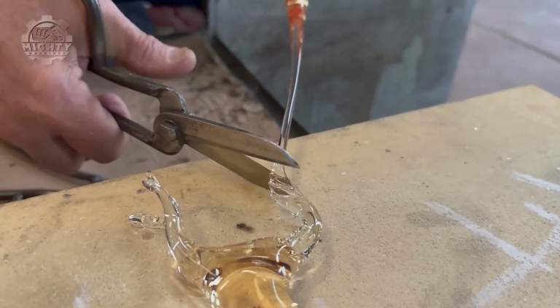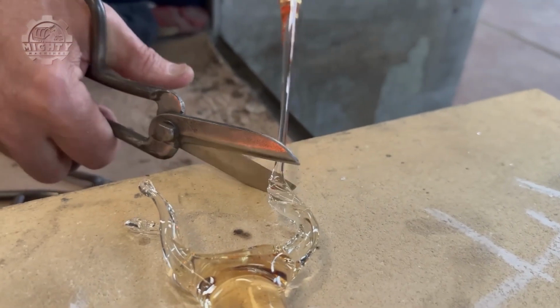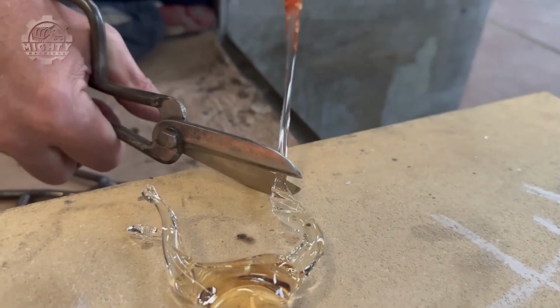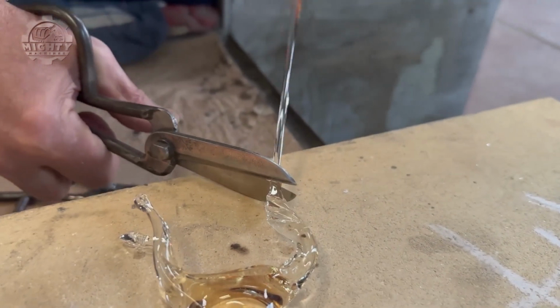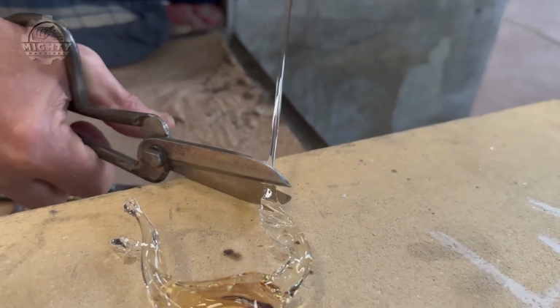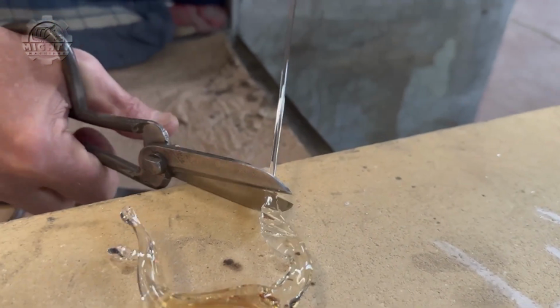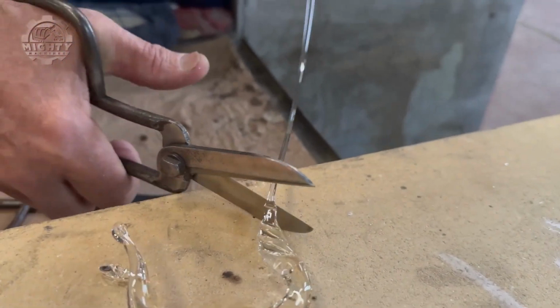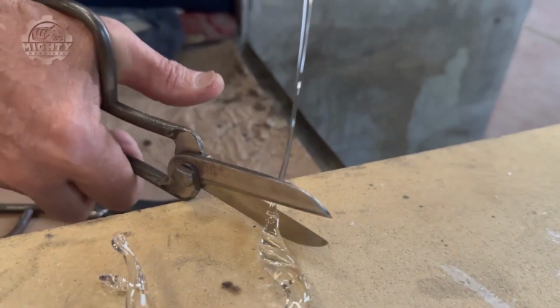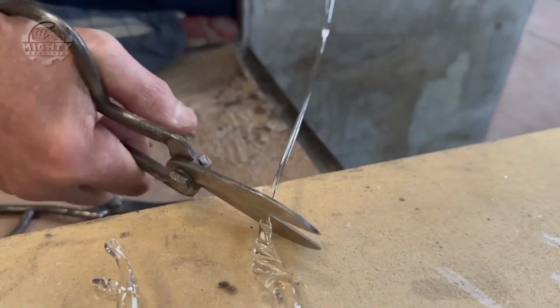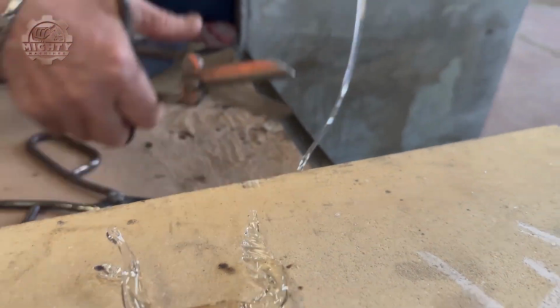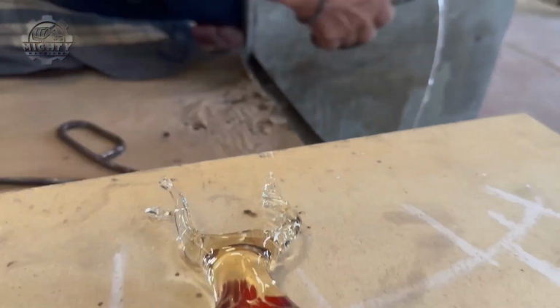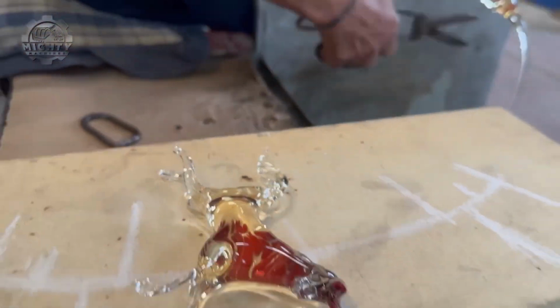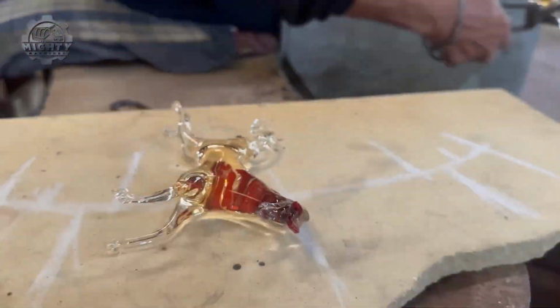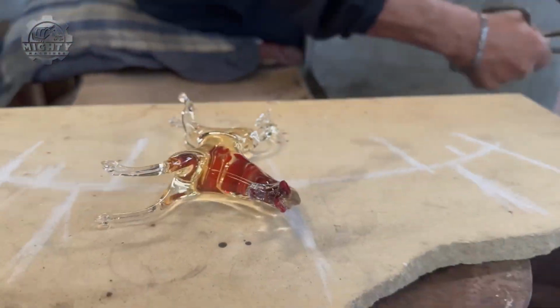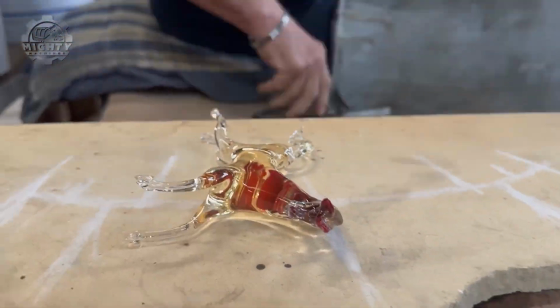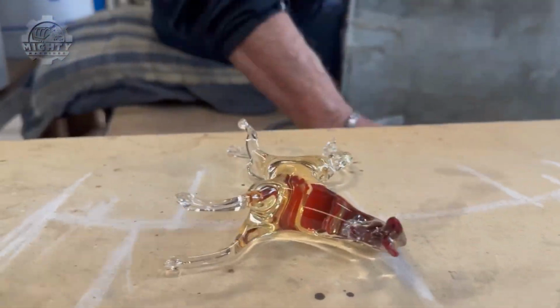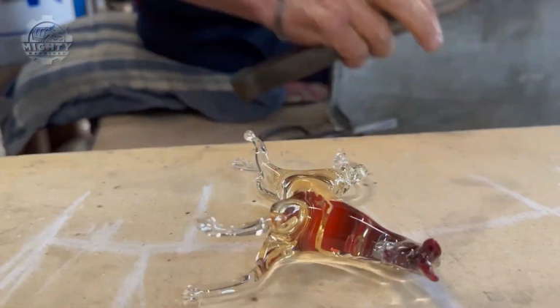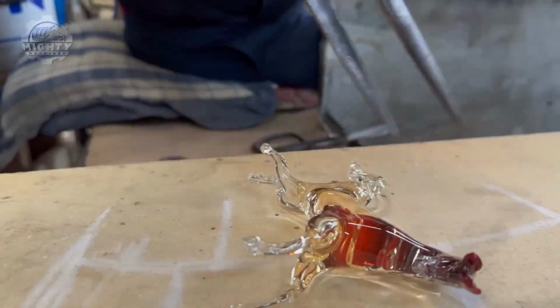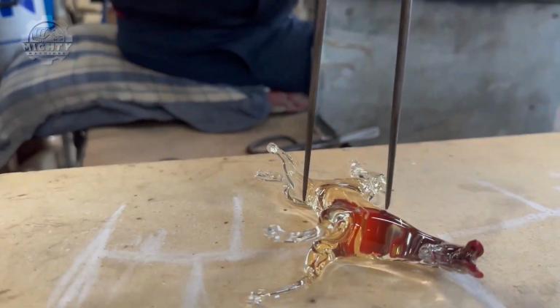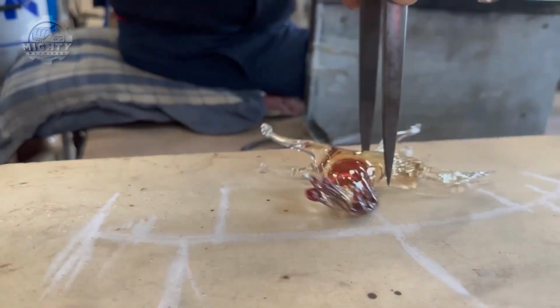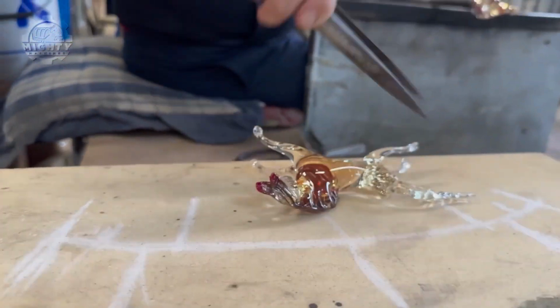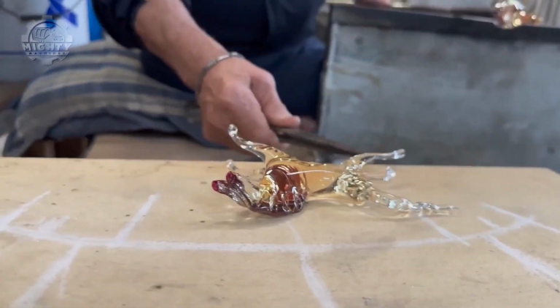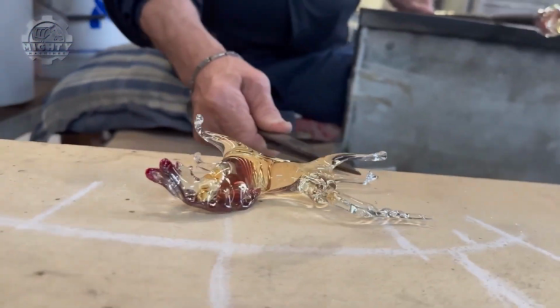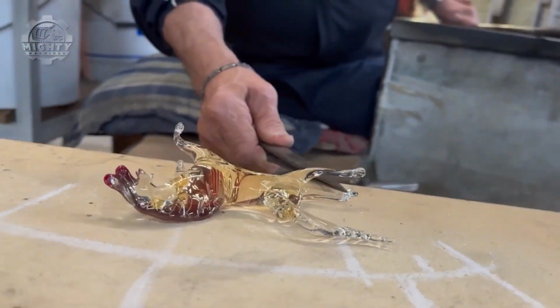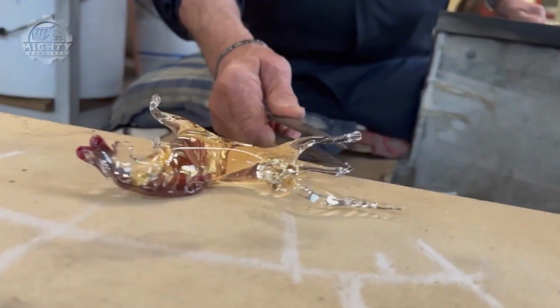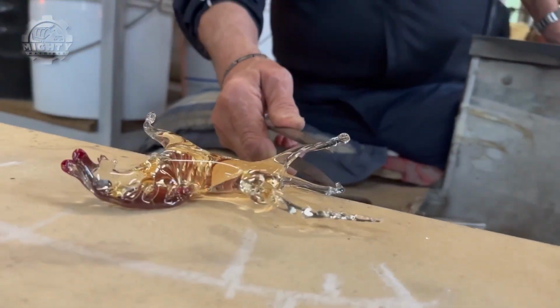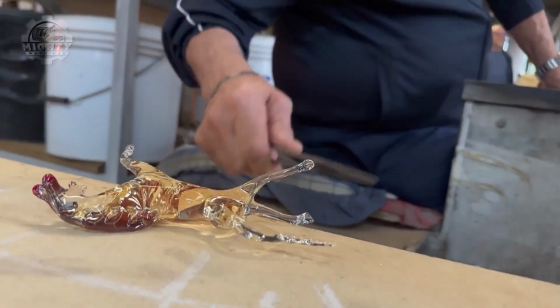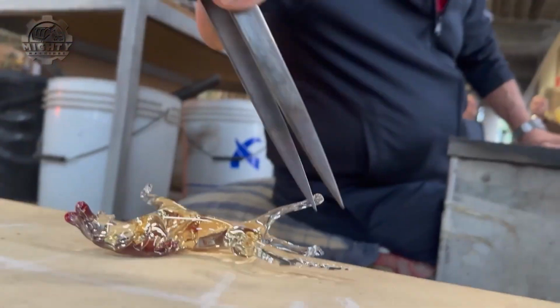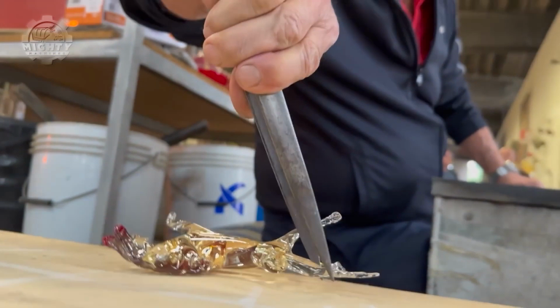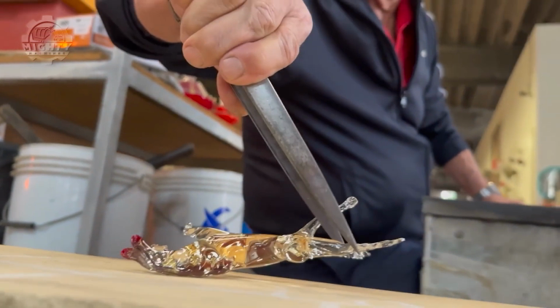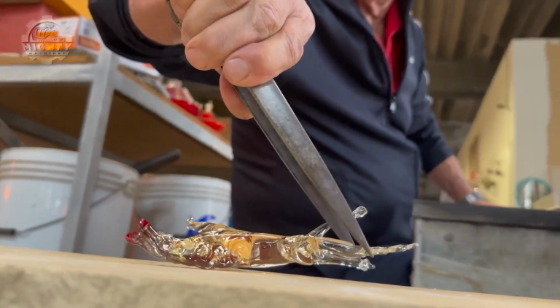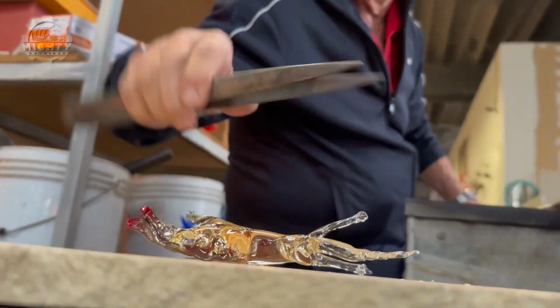A horse that is perfectly made, perfectly balanced, and perfectly detailed within just a few minutes.